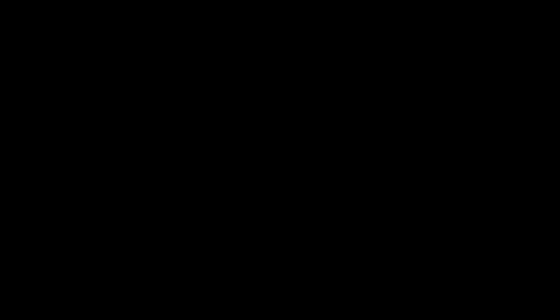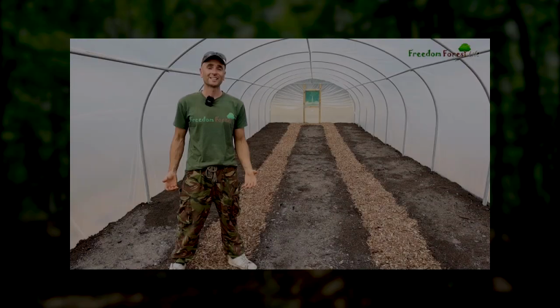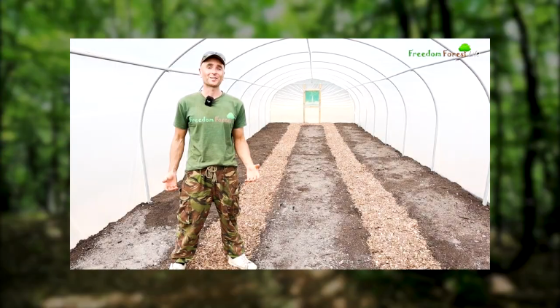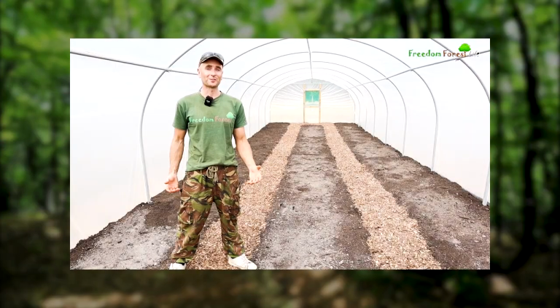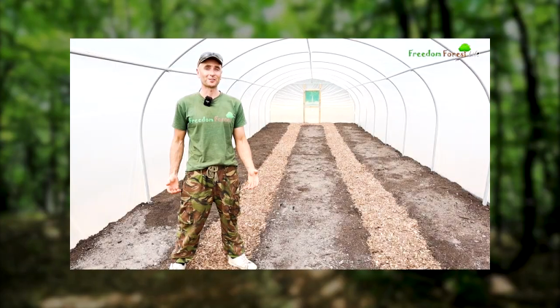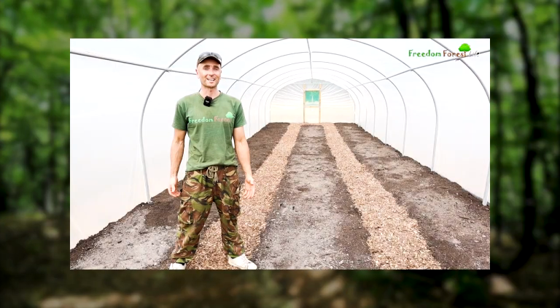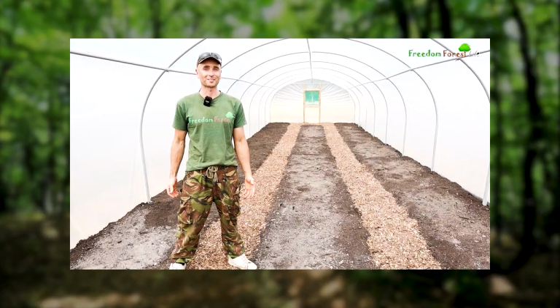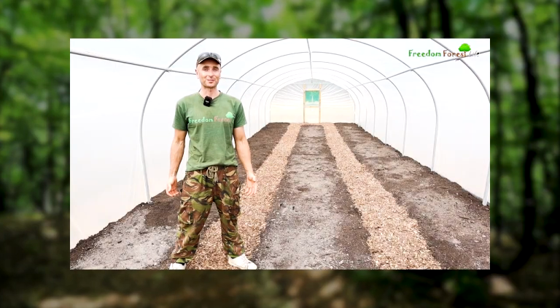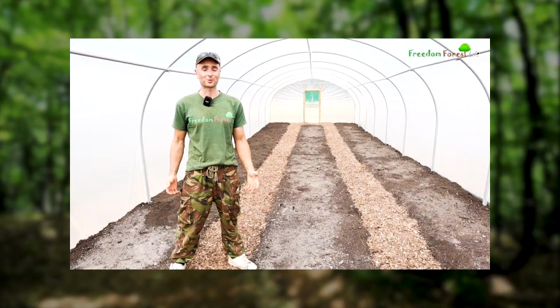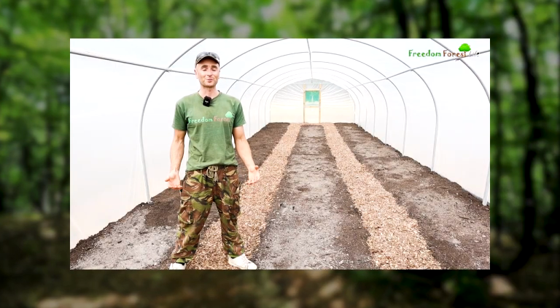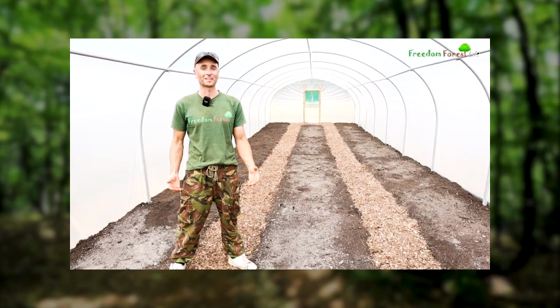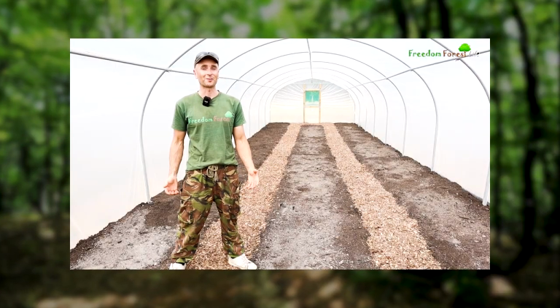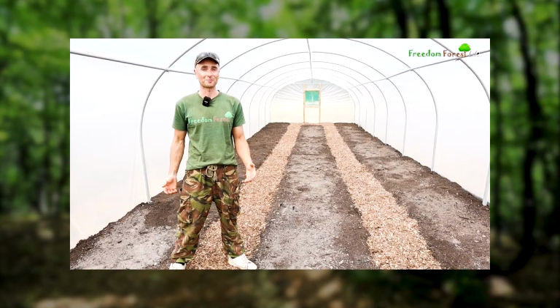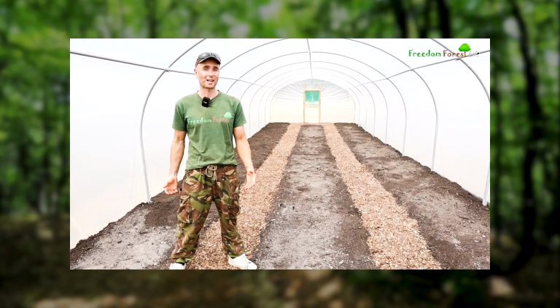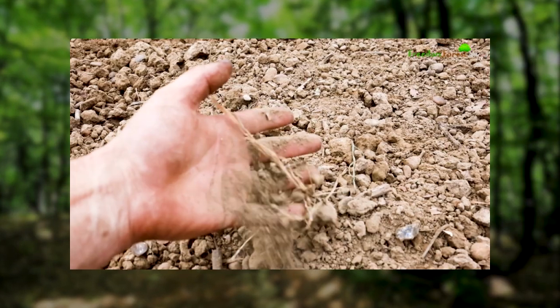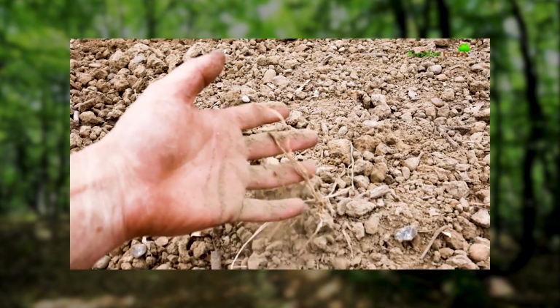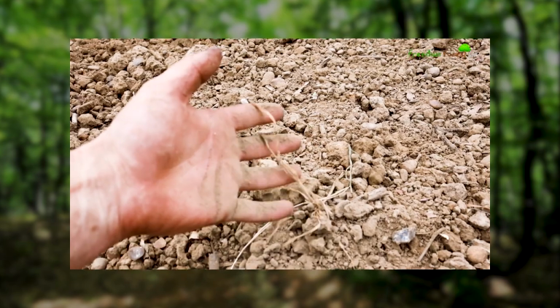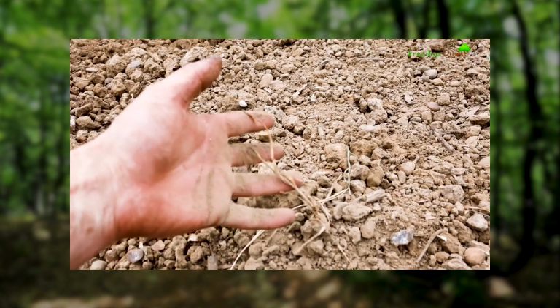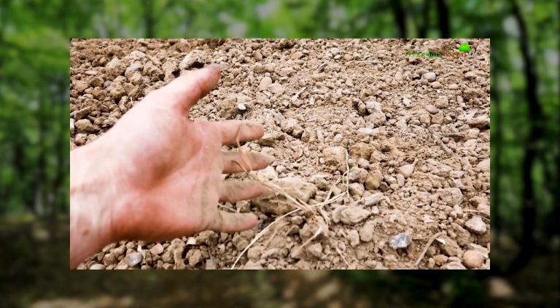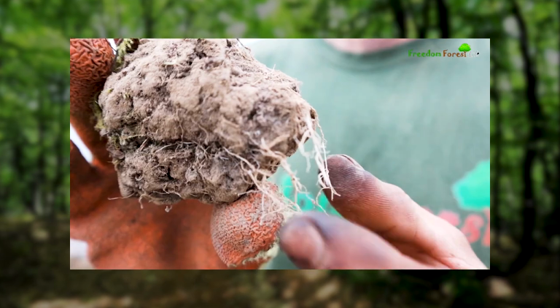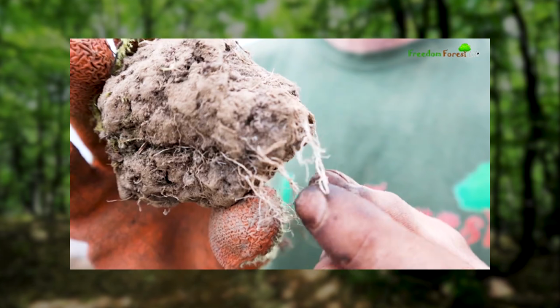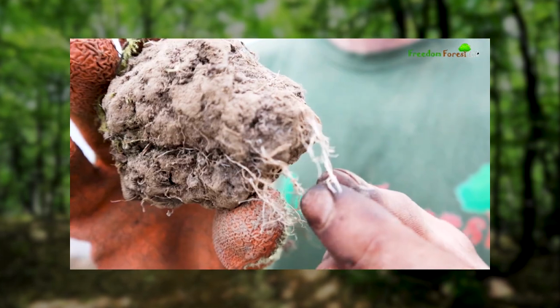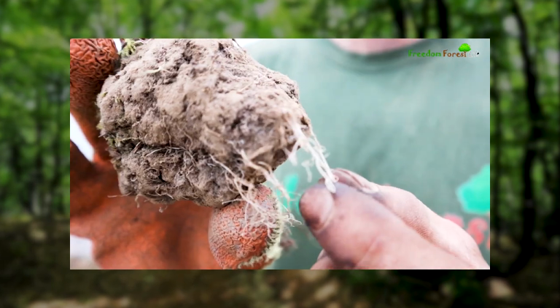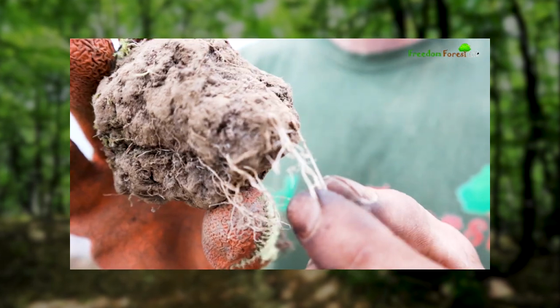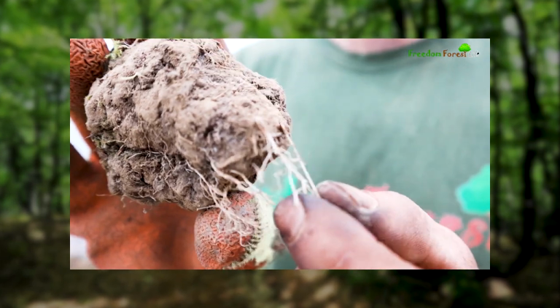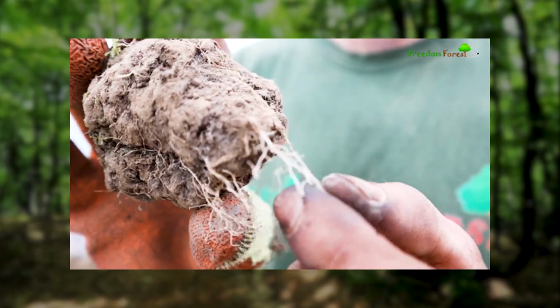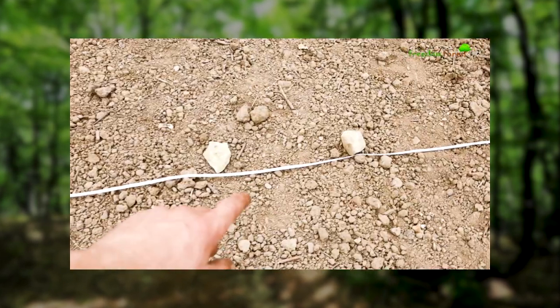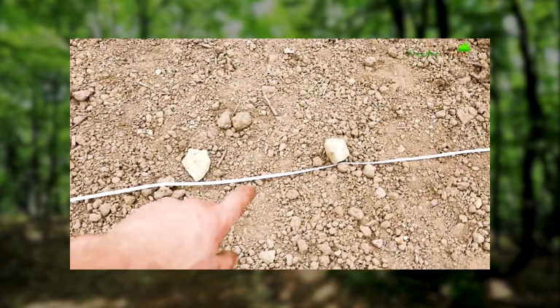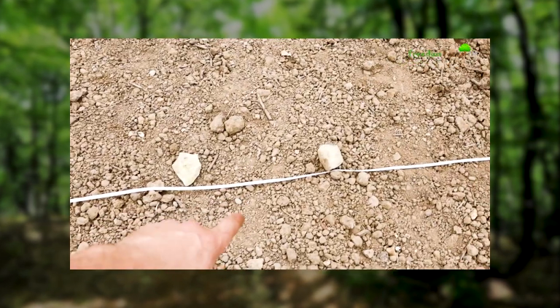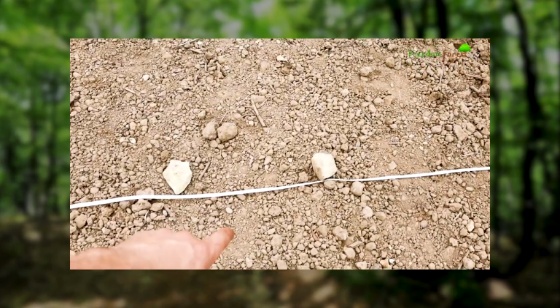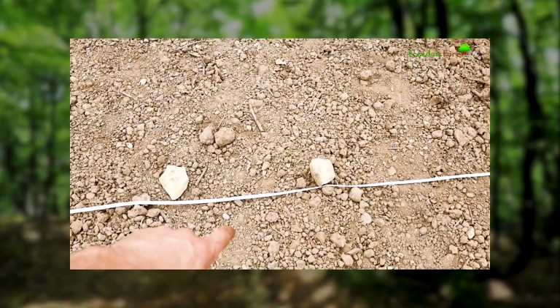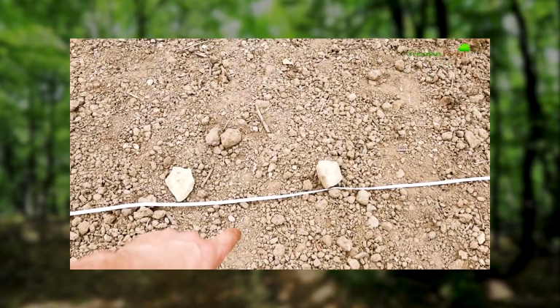If you didn't already see the video of me making the no-dig beds in this tunnel, it's well worth checking that out.